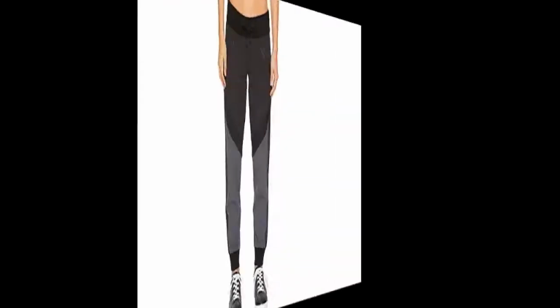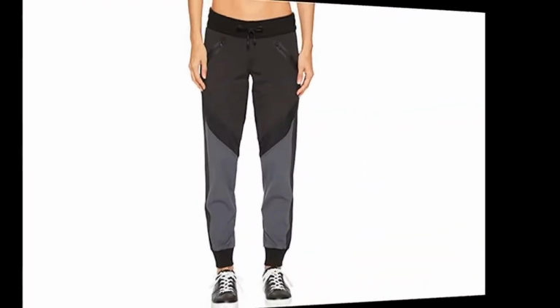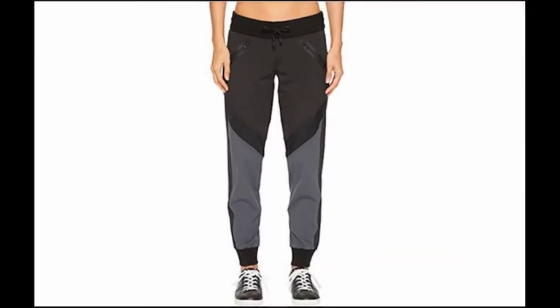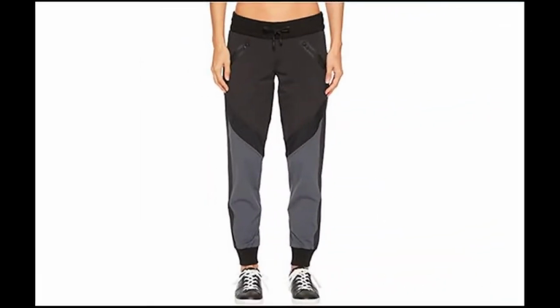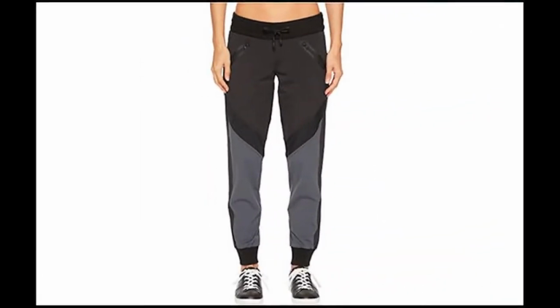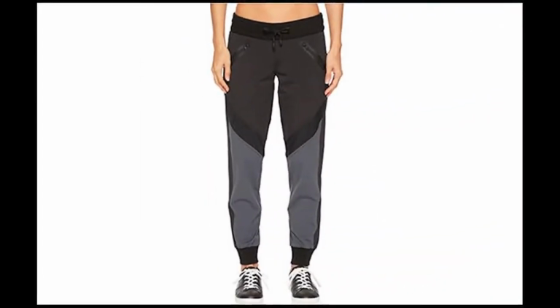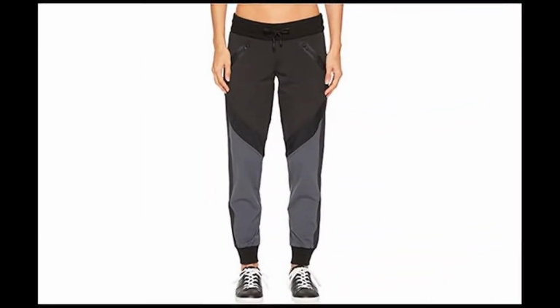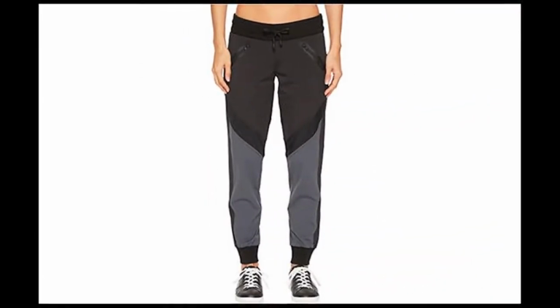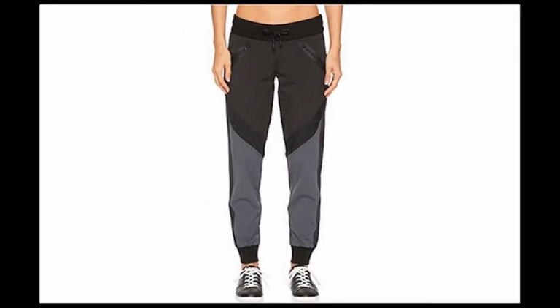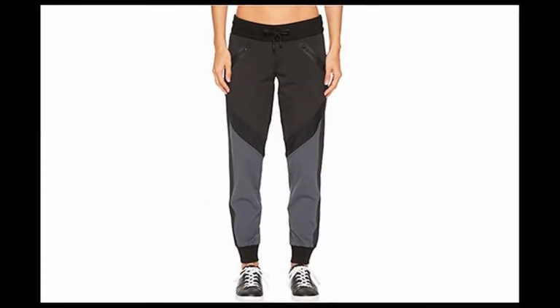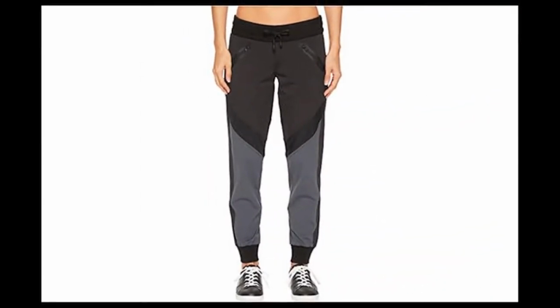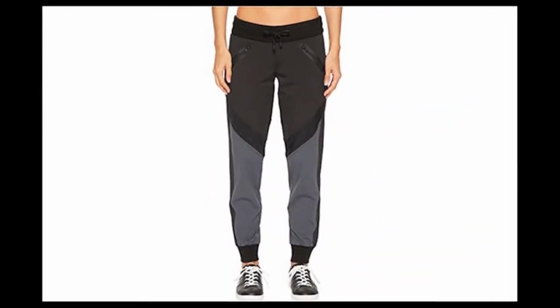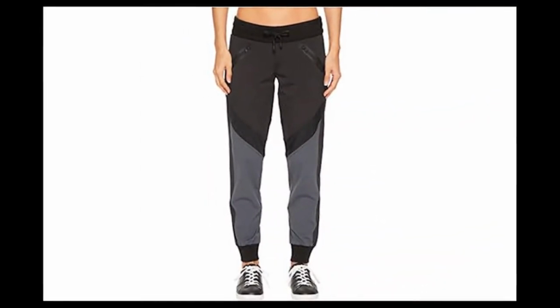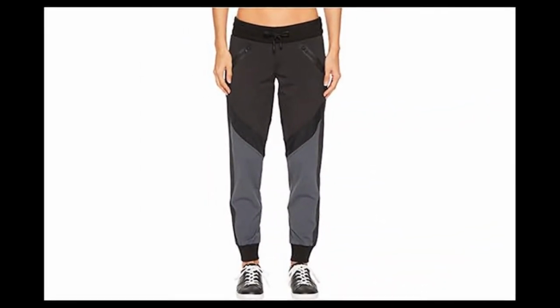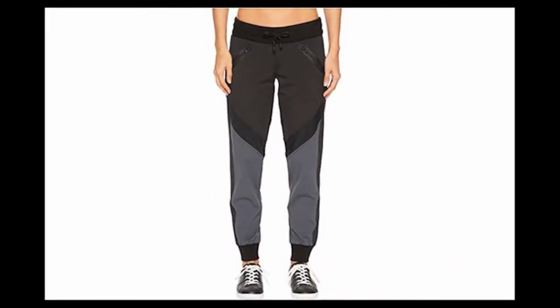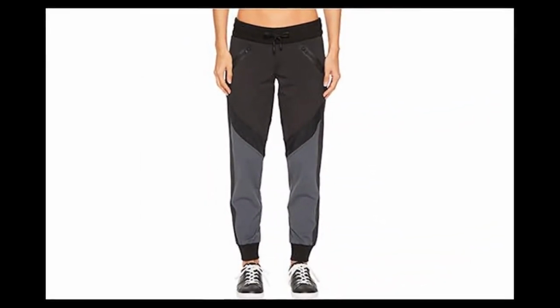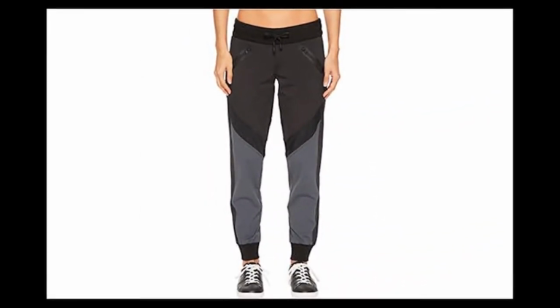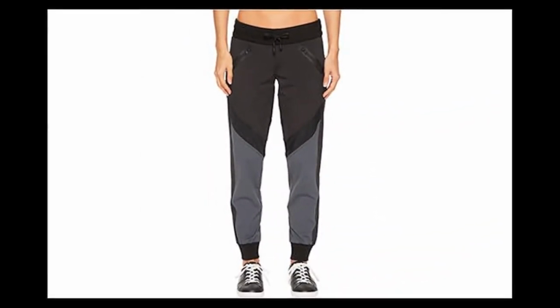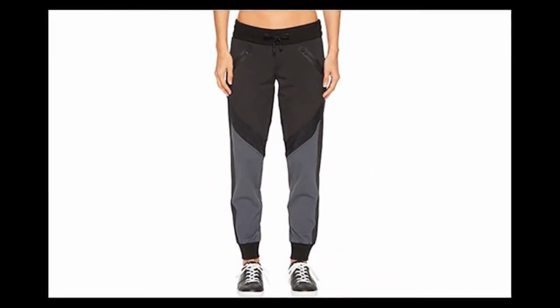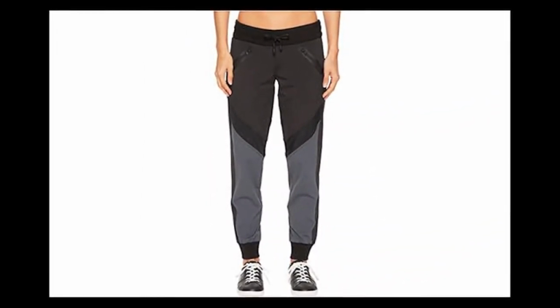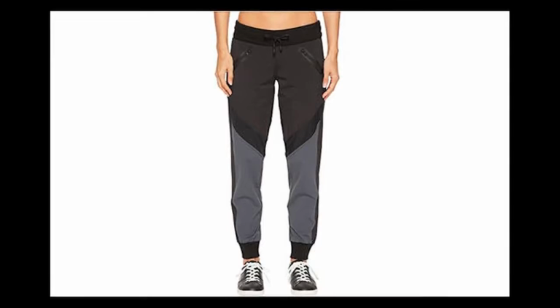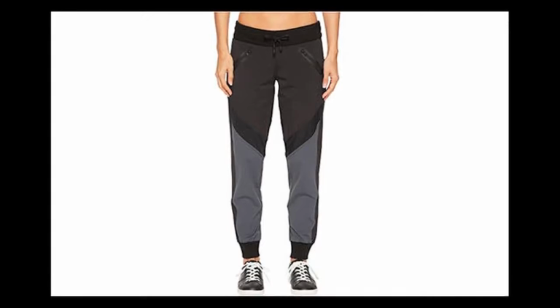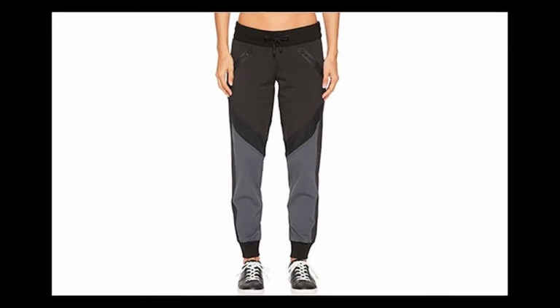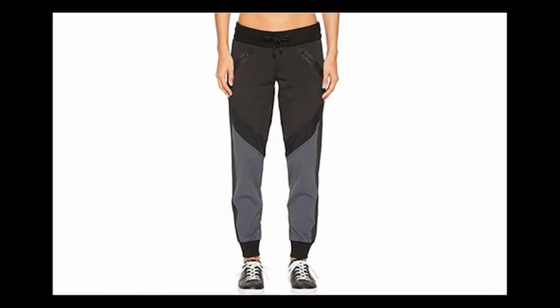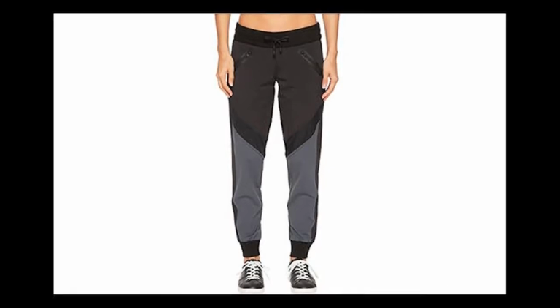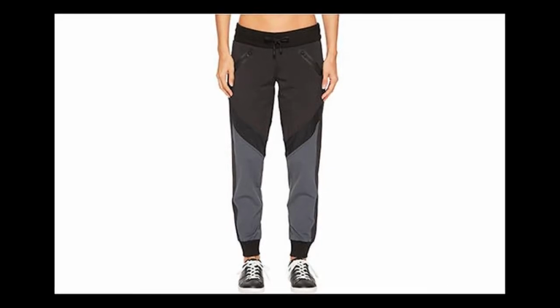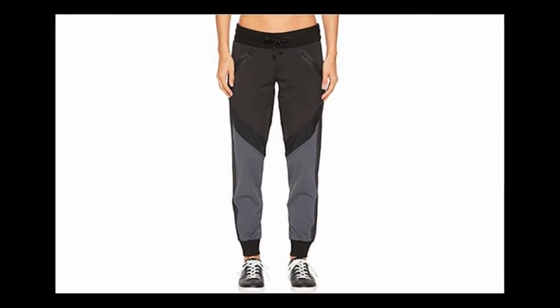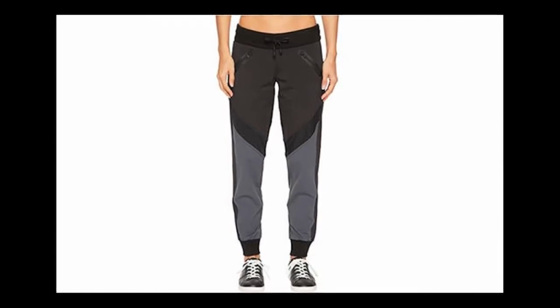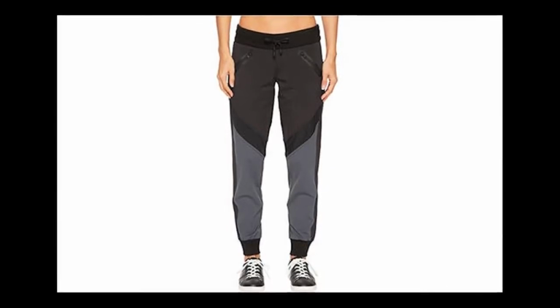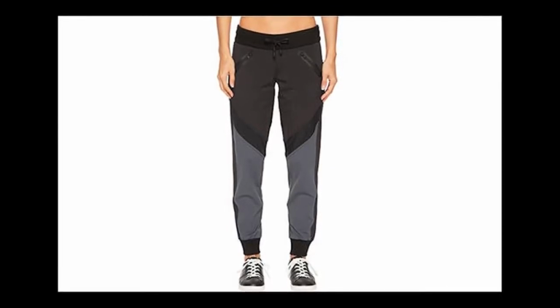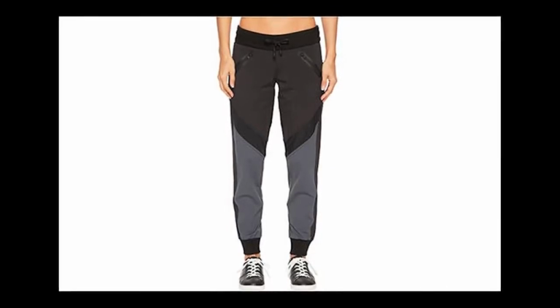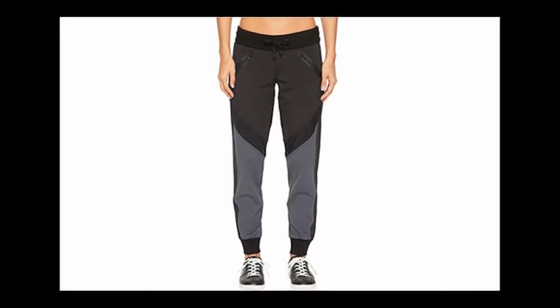Blanc Noir Wide Jogger, $139 at Zappos. The color-blocked legs, zippered front pockets, external drawstring, and ventilated panels make these joggers perfect for whatever you're up to today.